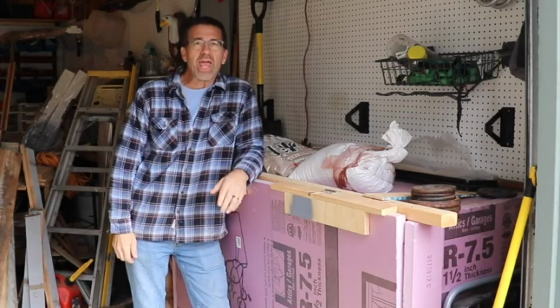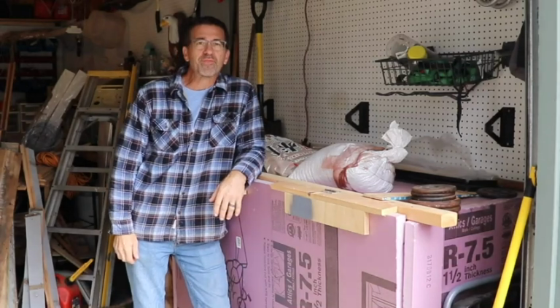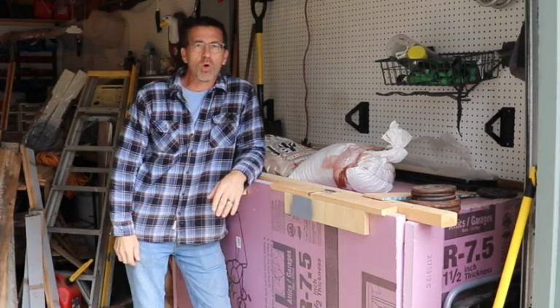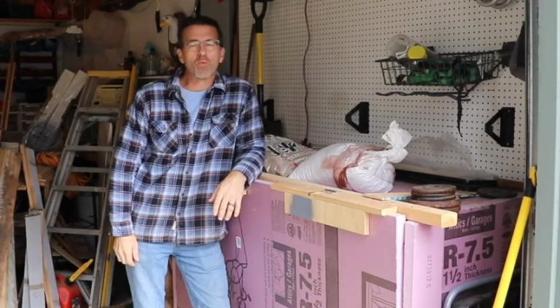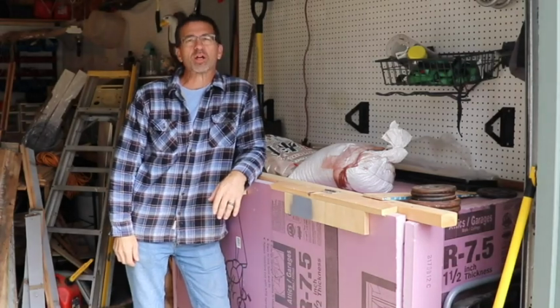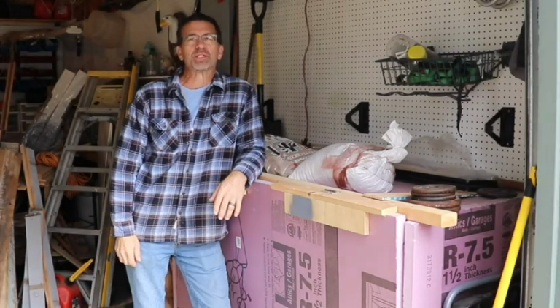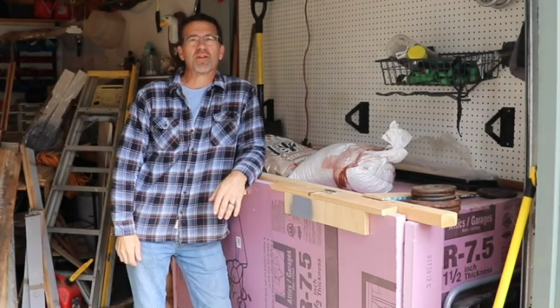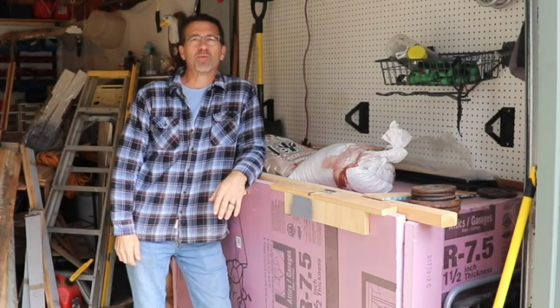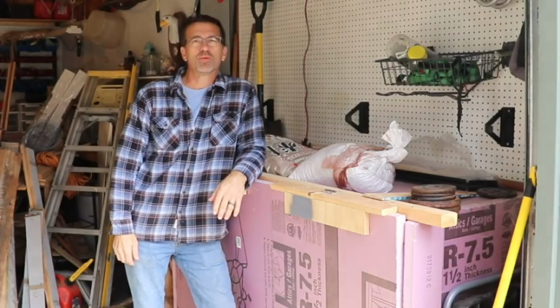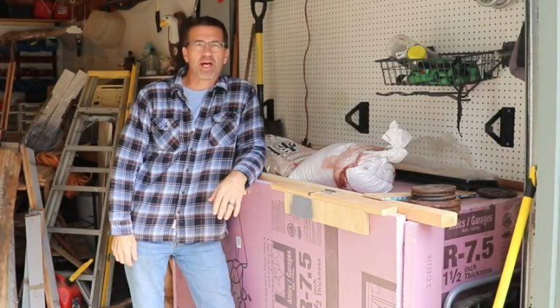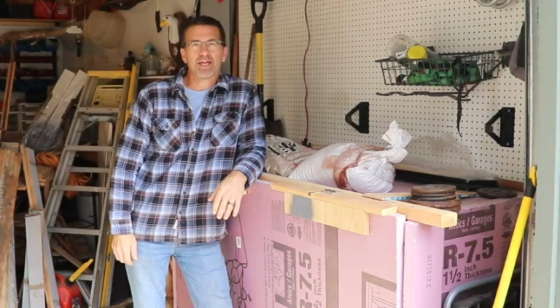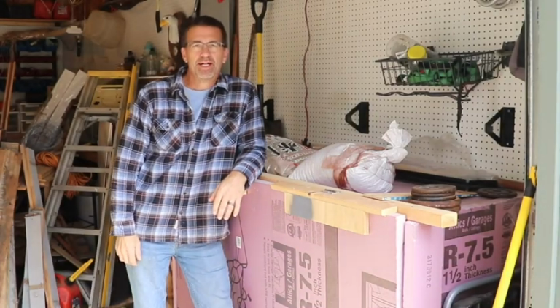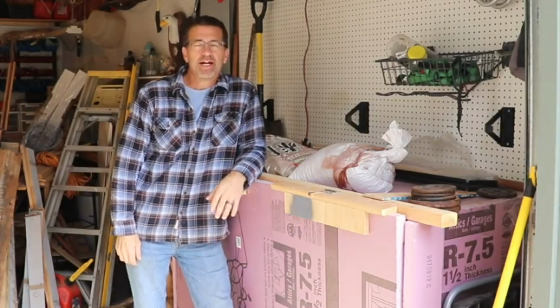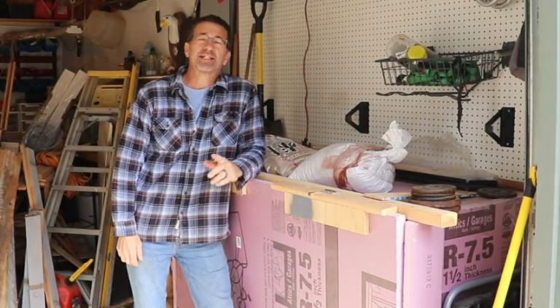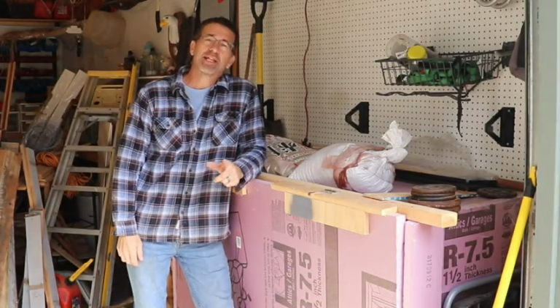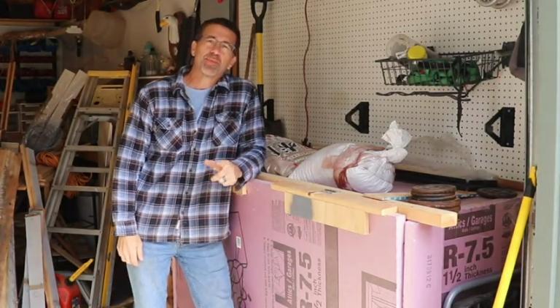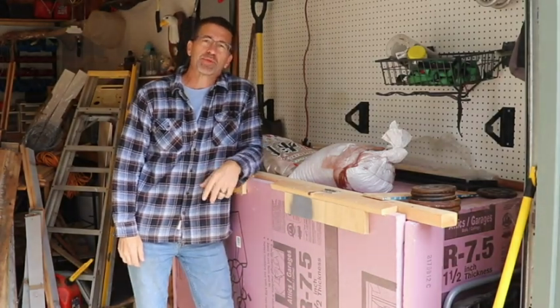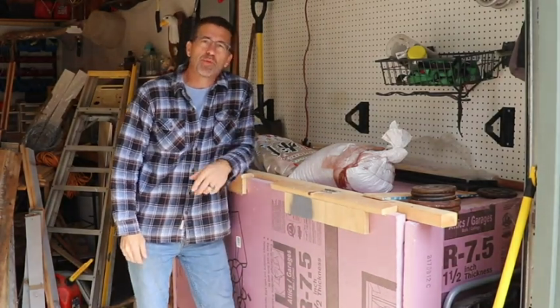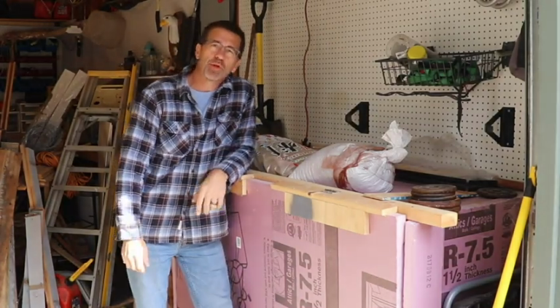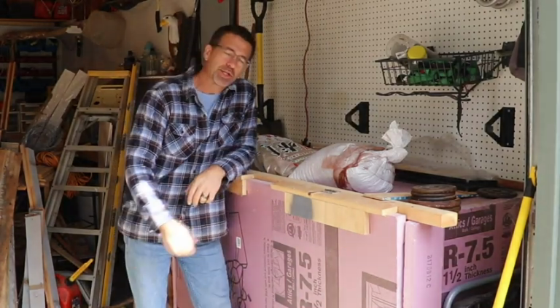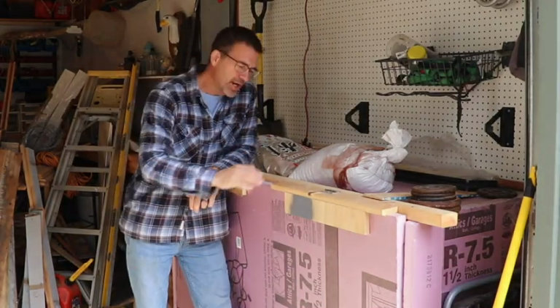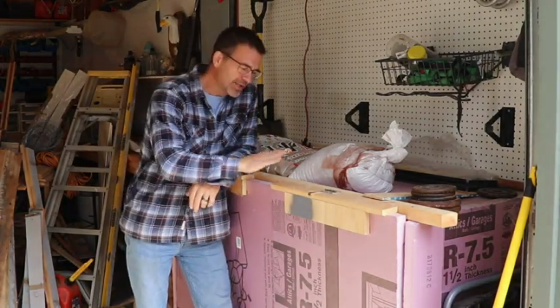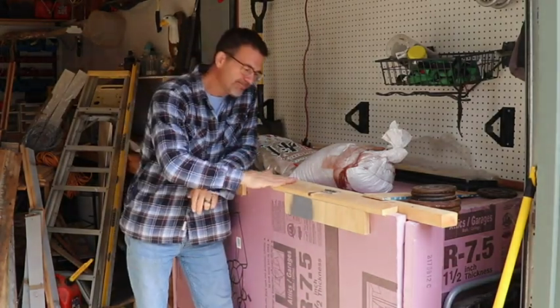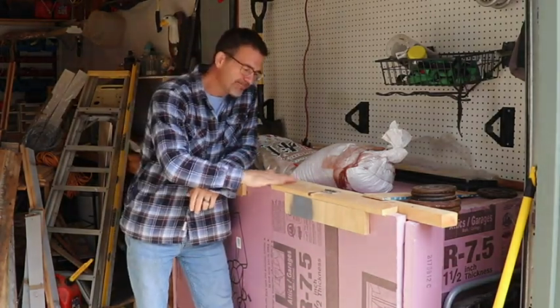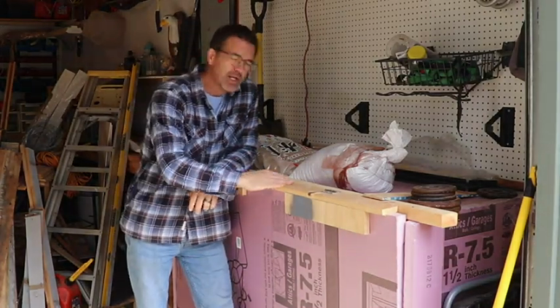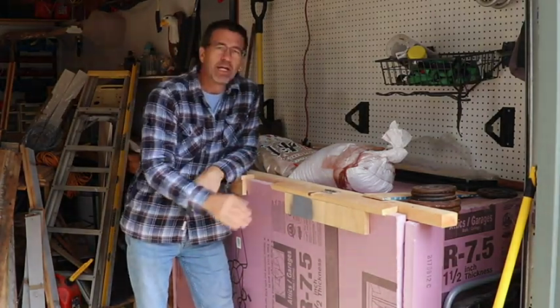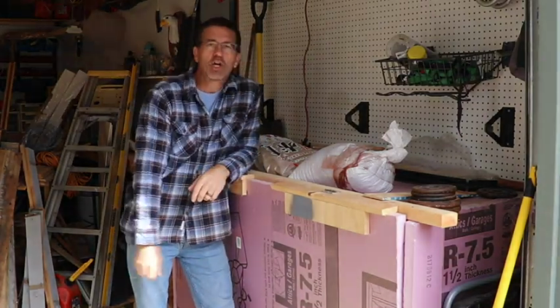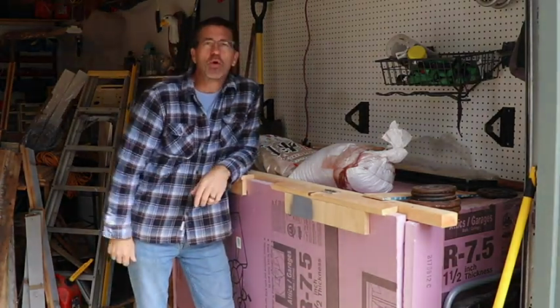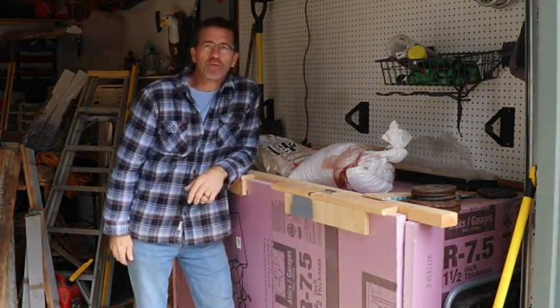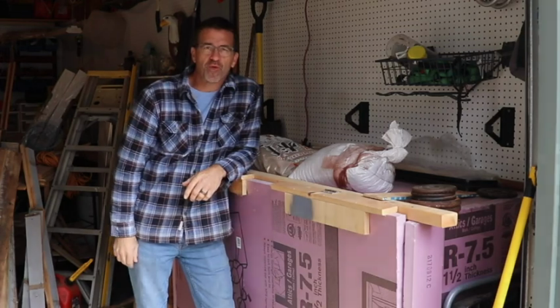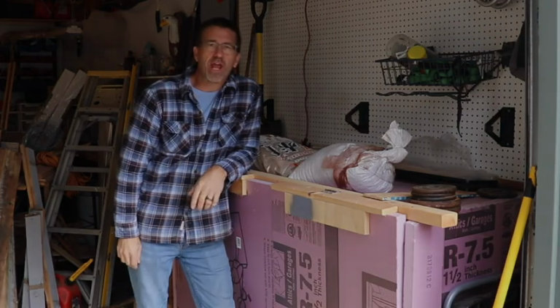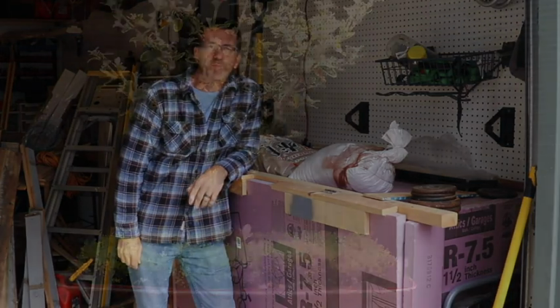Hey everyone, welcome to Dave's Bonsai. On today's episode we're going to talk cold frames.